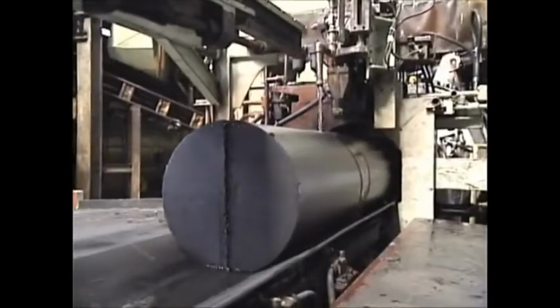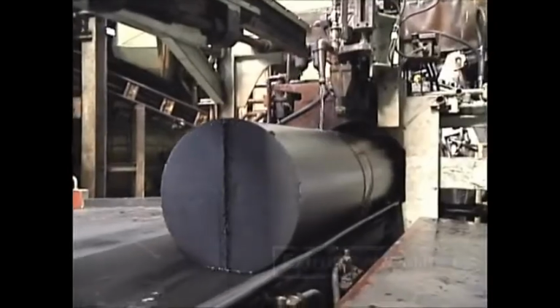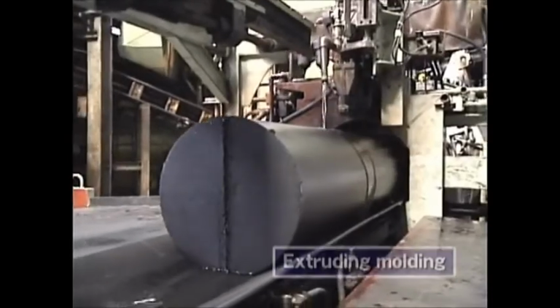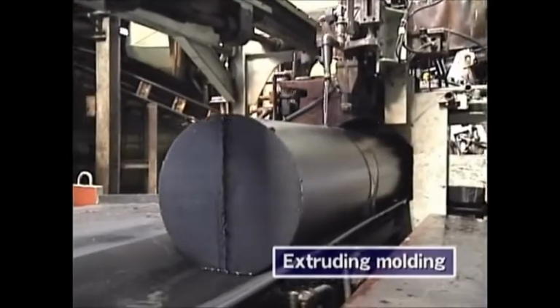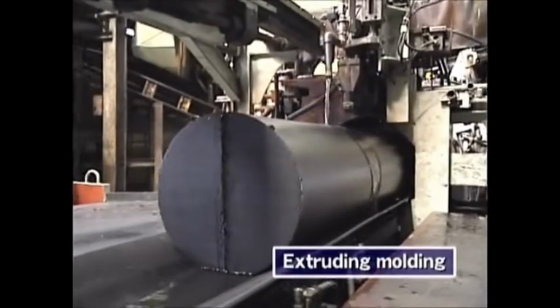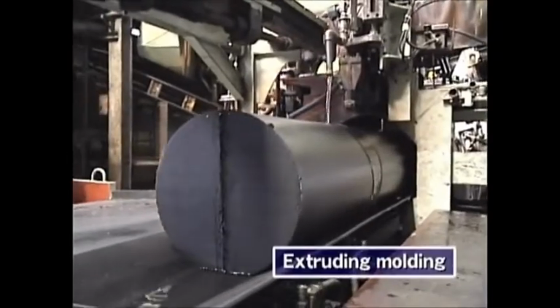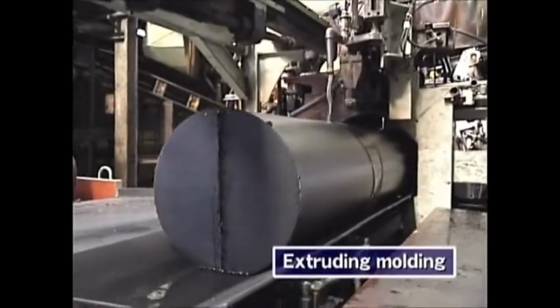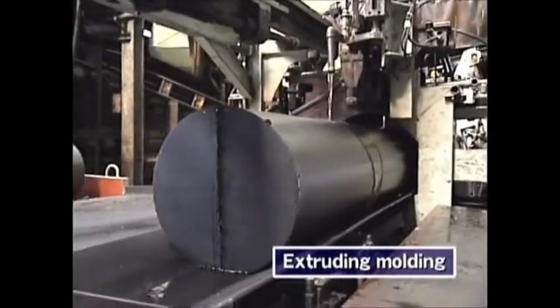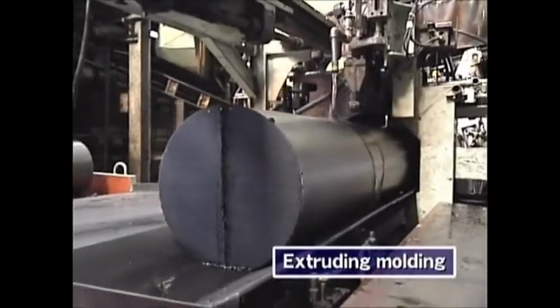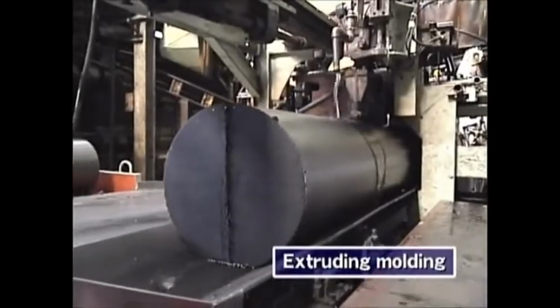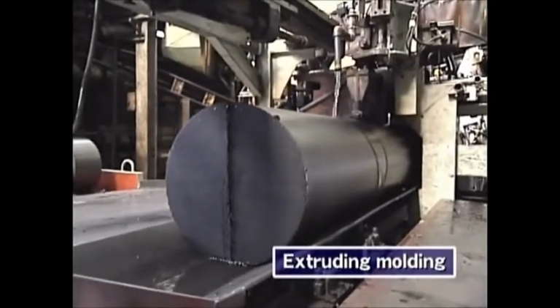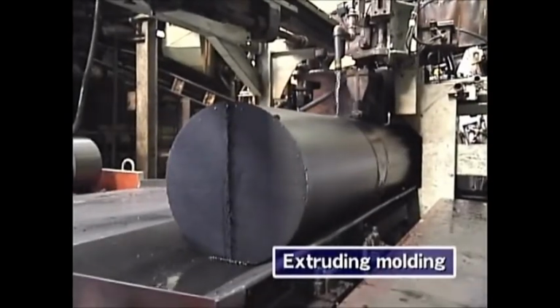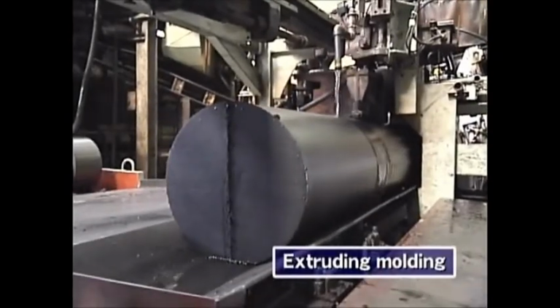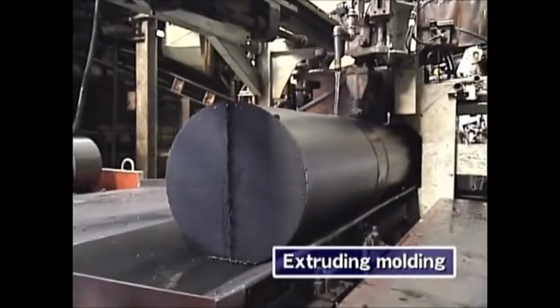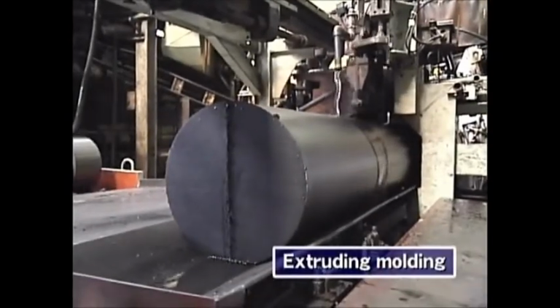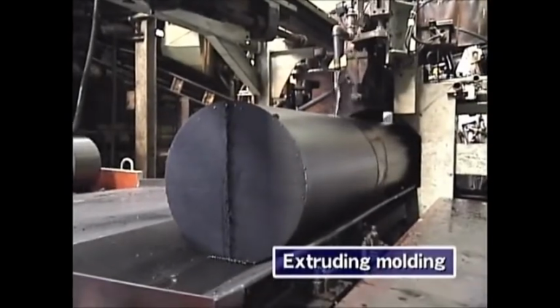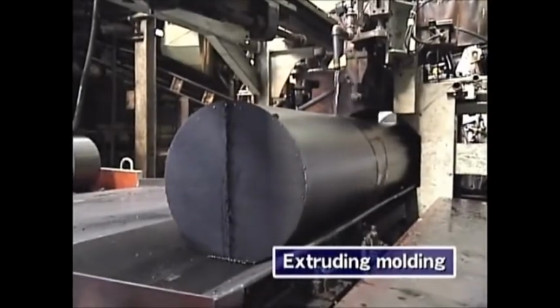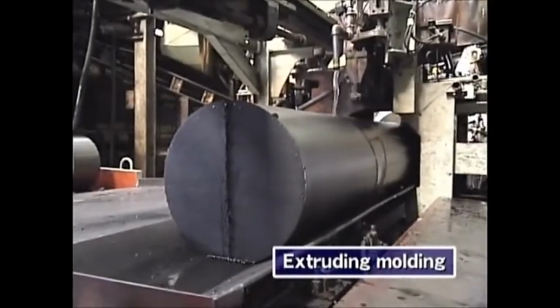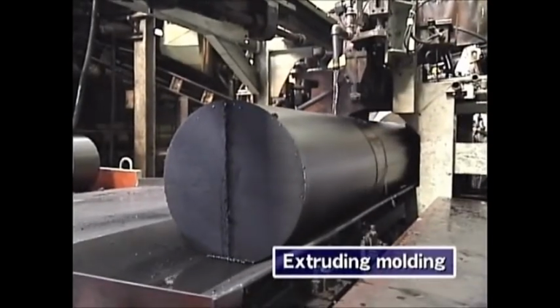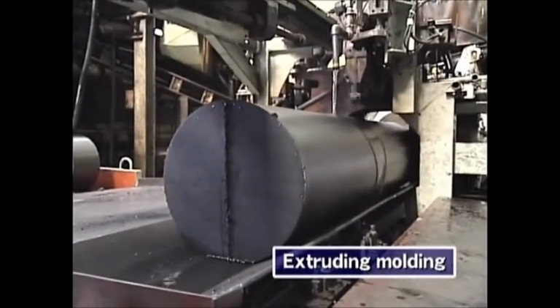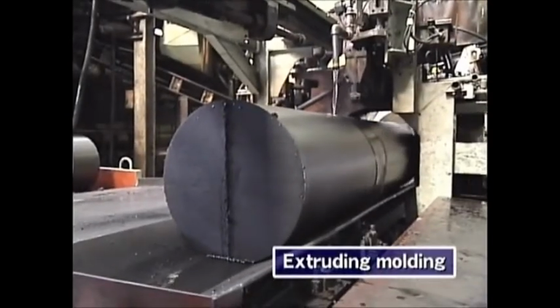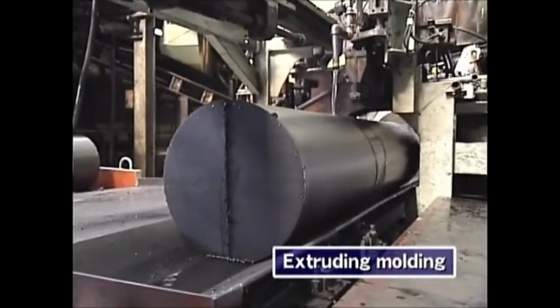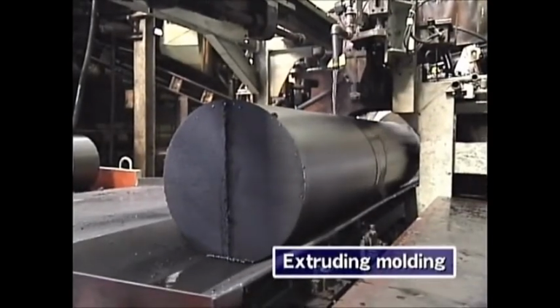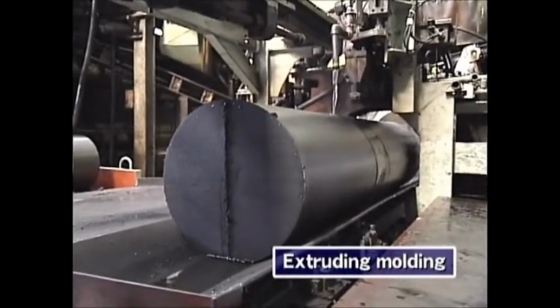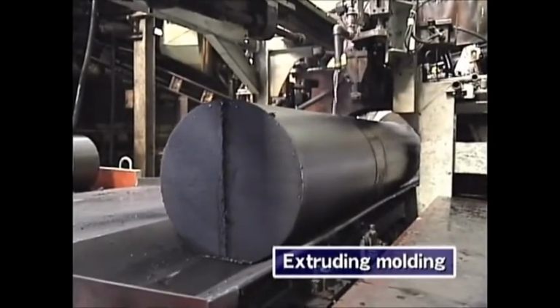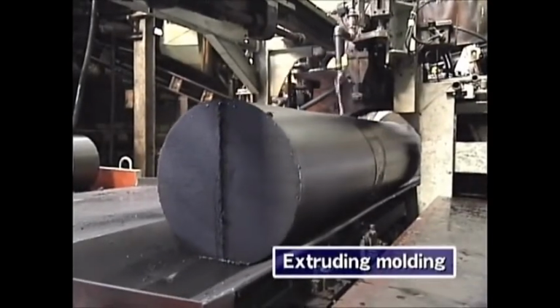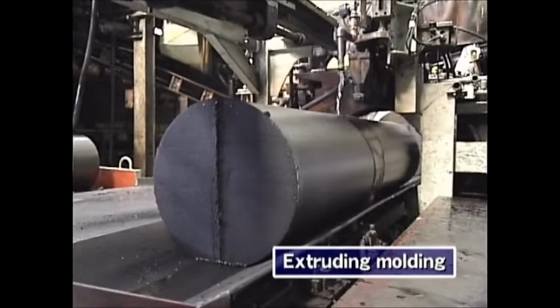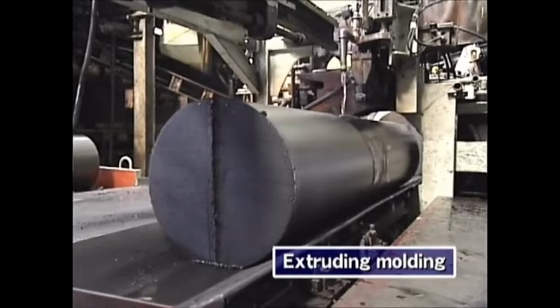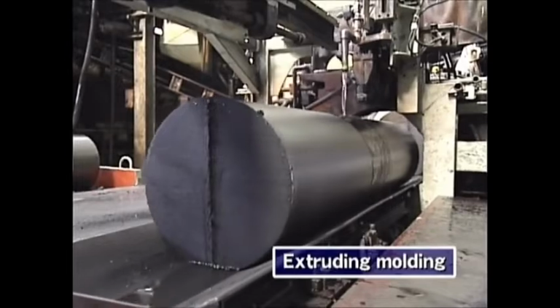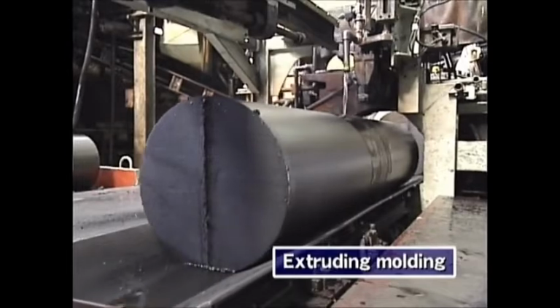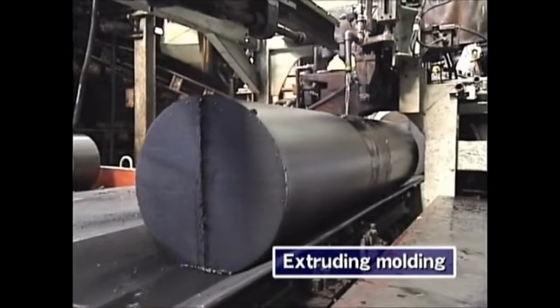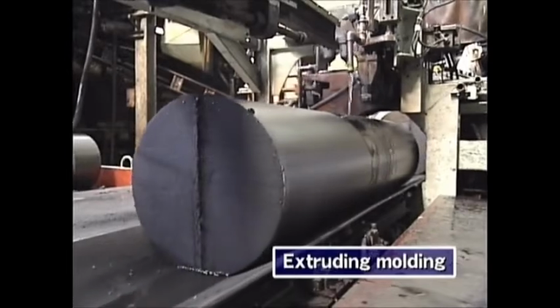In the next step, the mix is formed into various sizes with an extruding press.